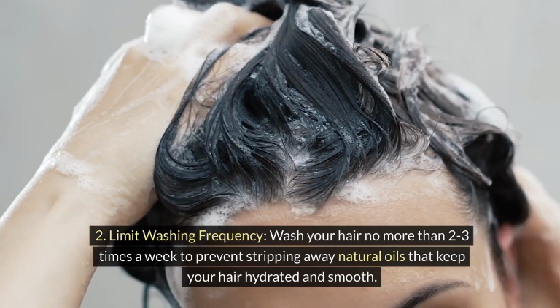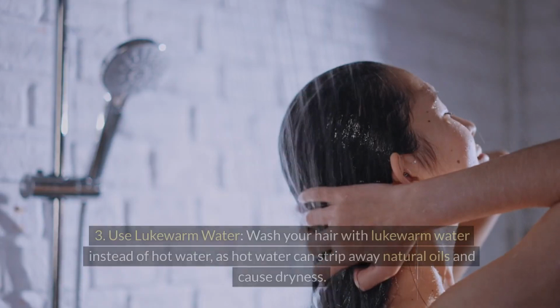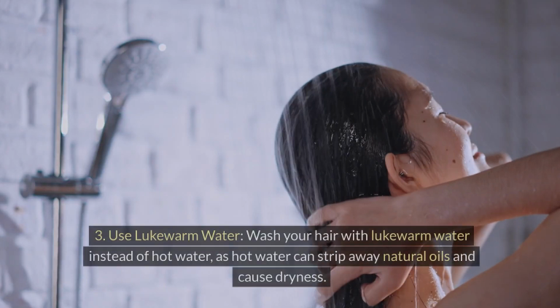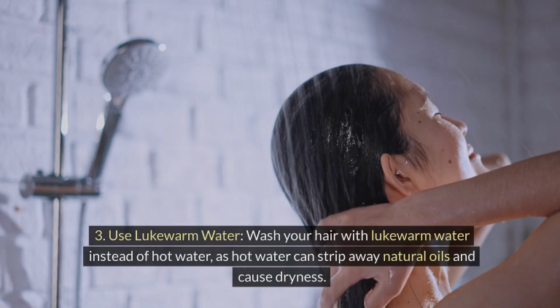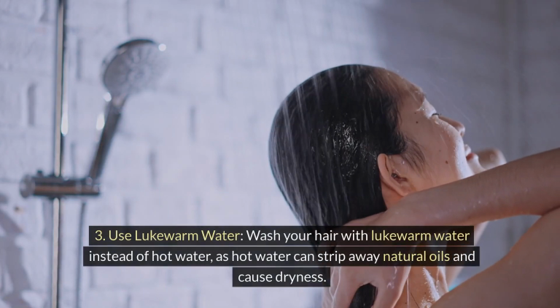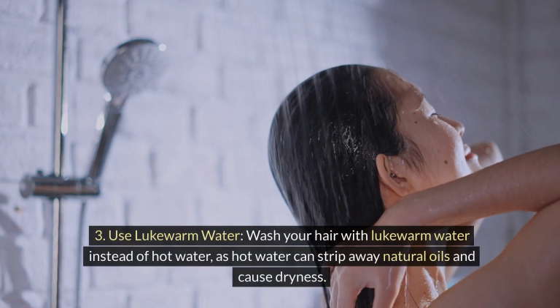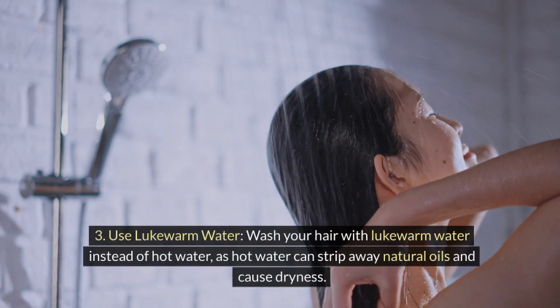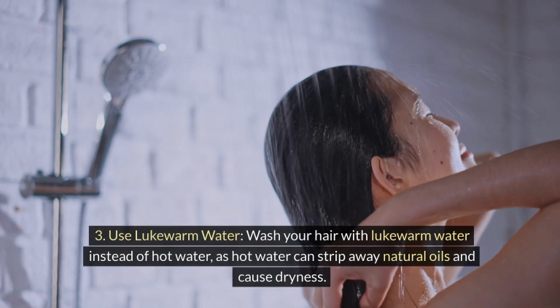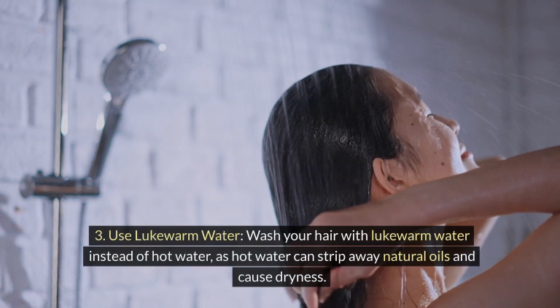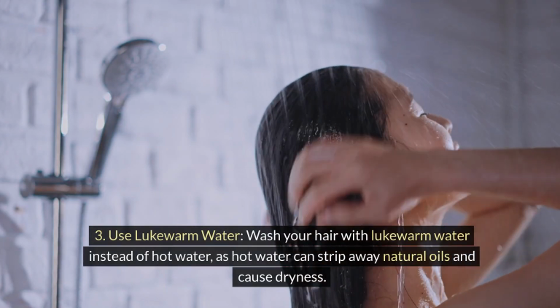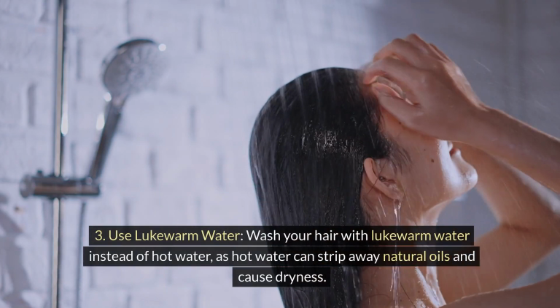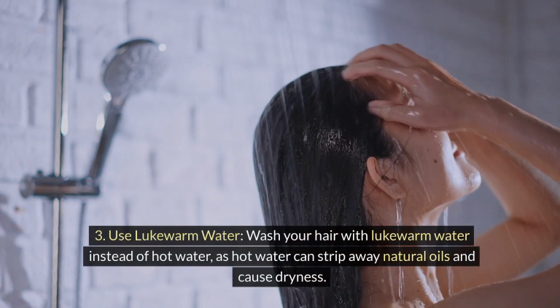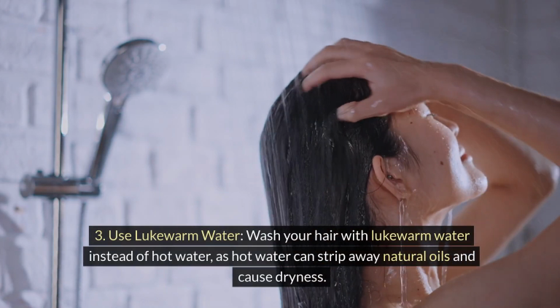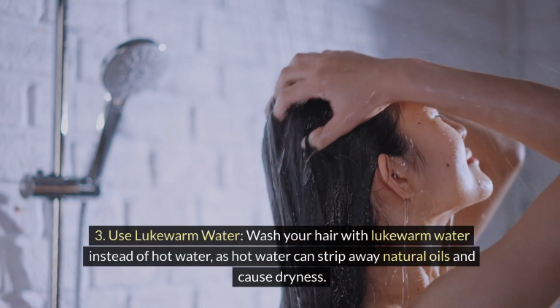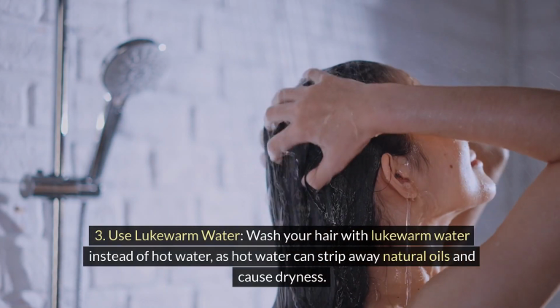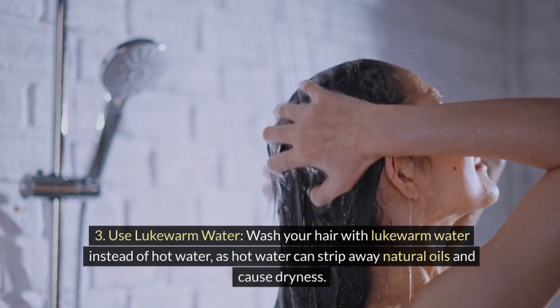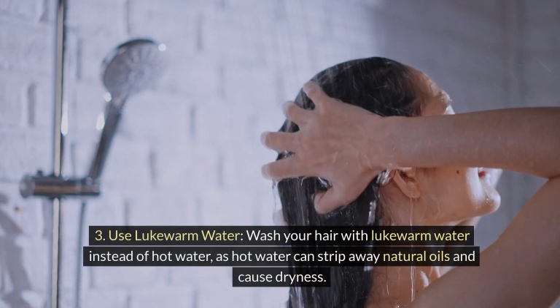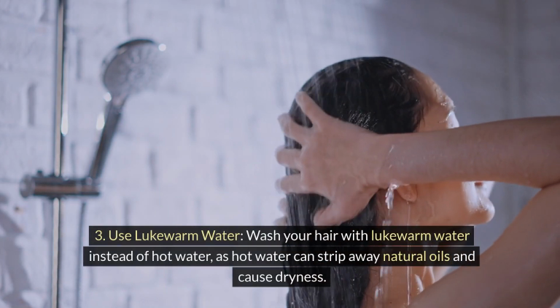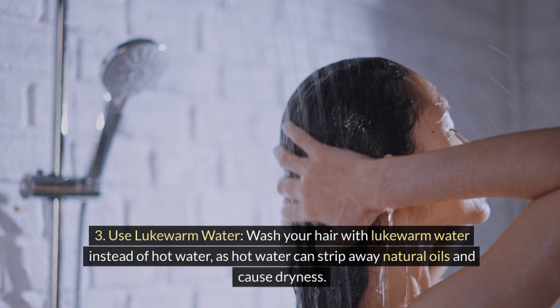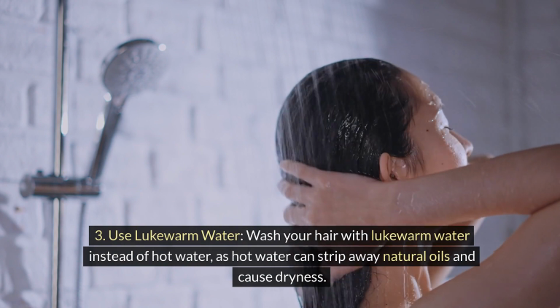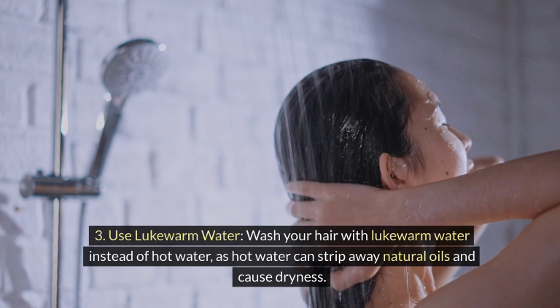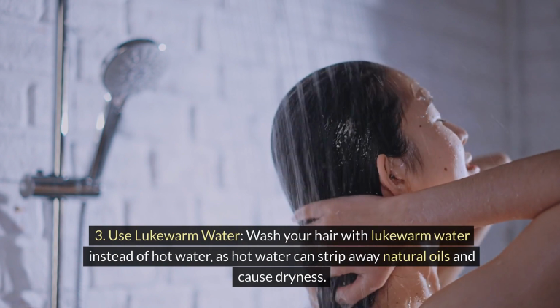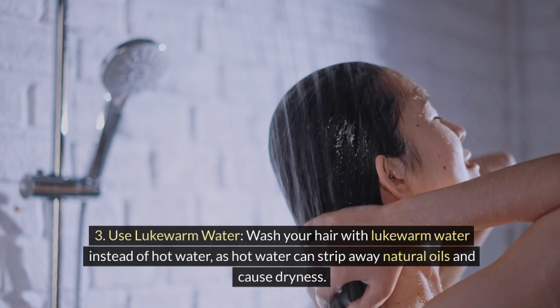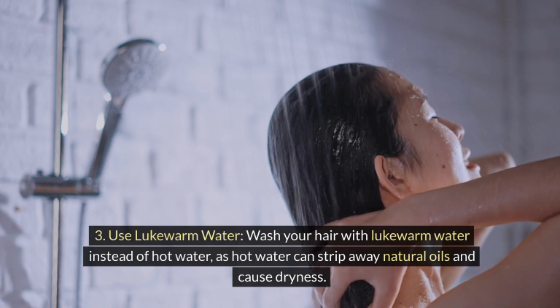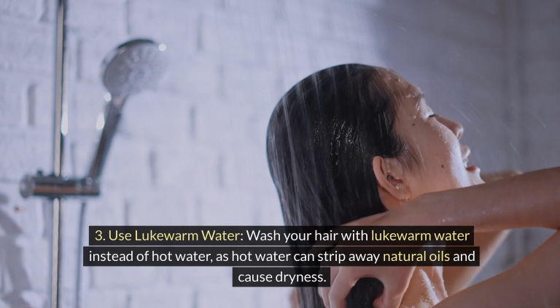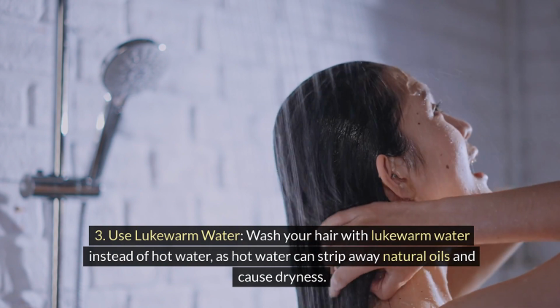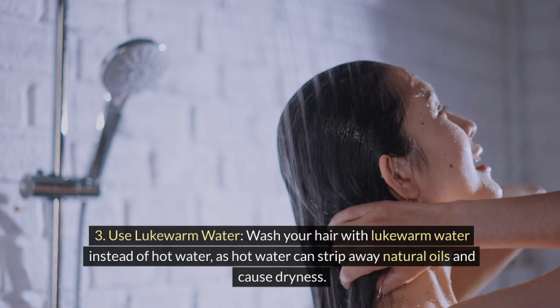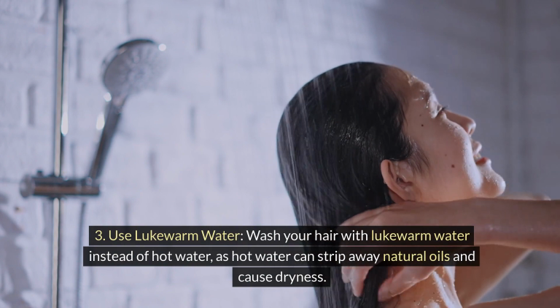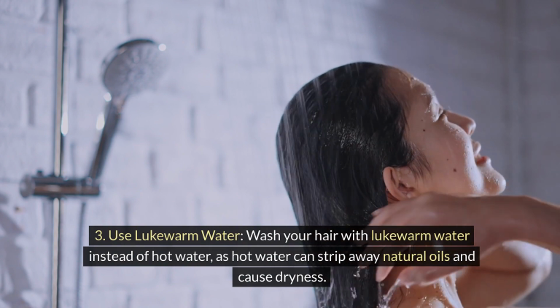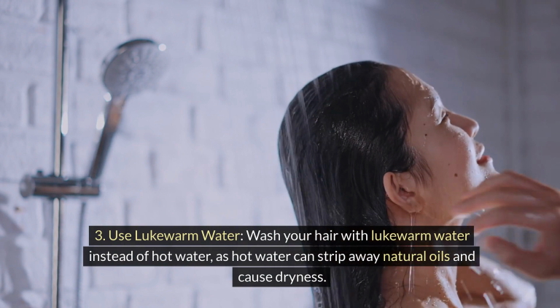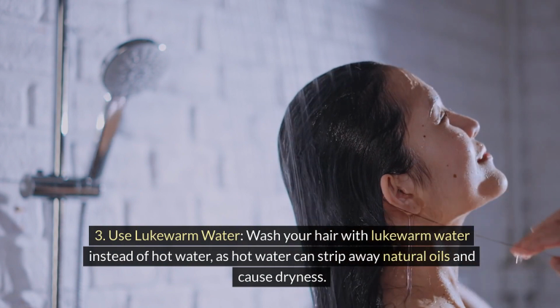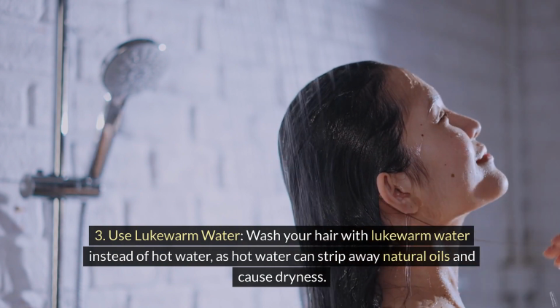3. Use lukewarm water. Wash your hair with lukewarm water instead of hot water, as hot water can strip away natural oils and cause dryness.